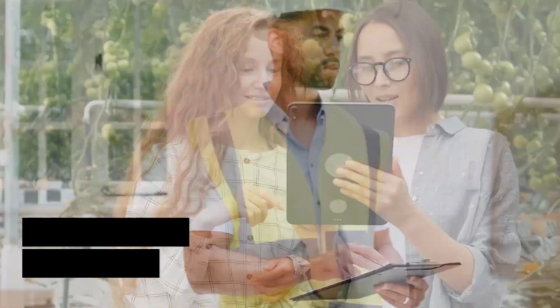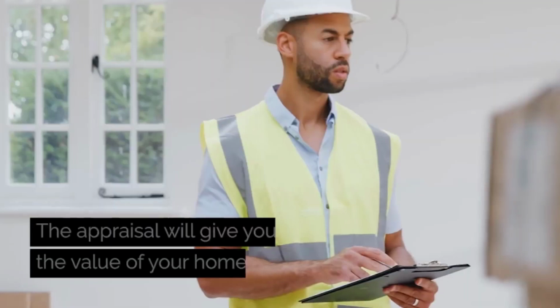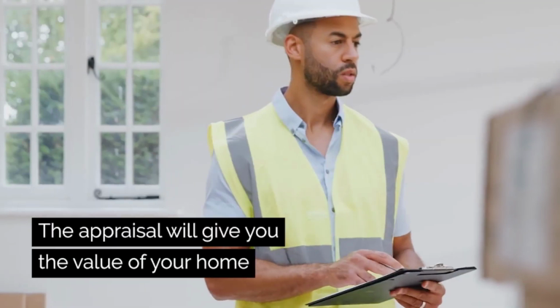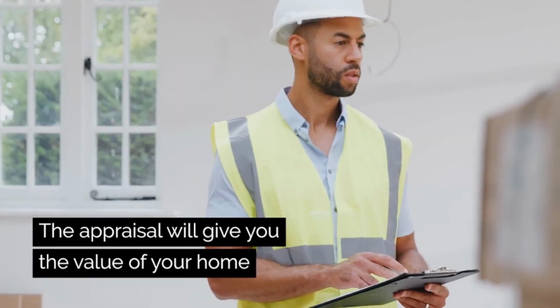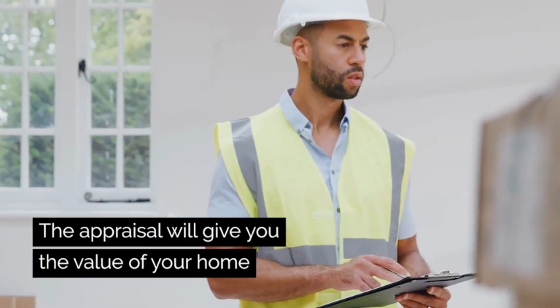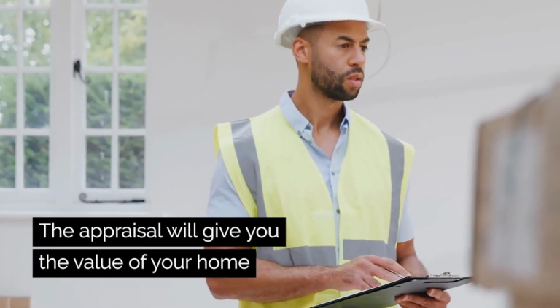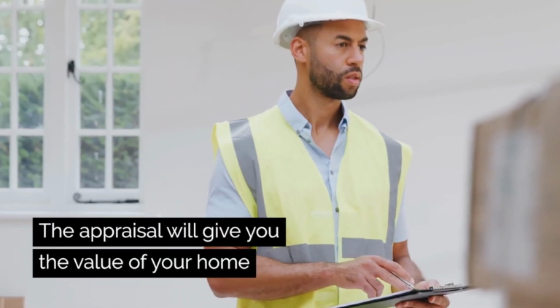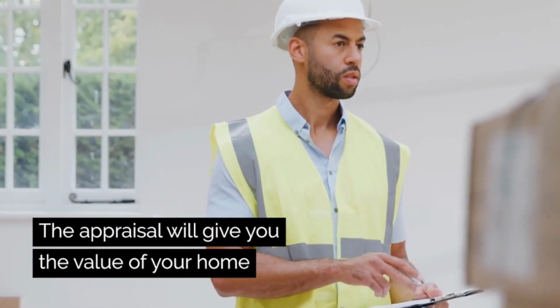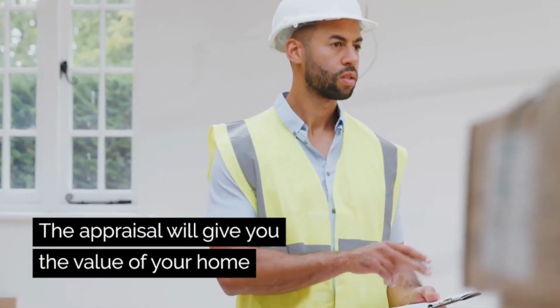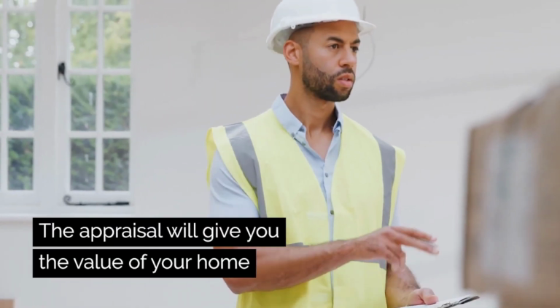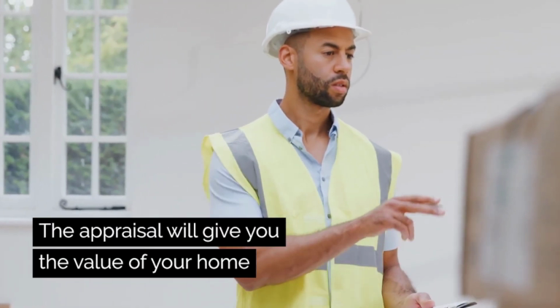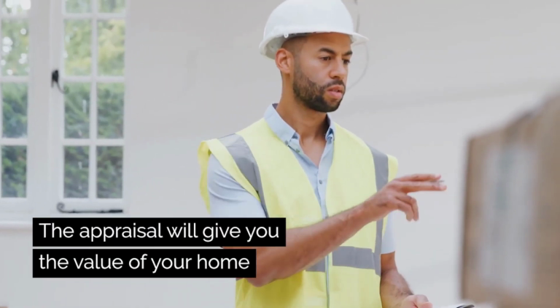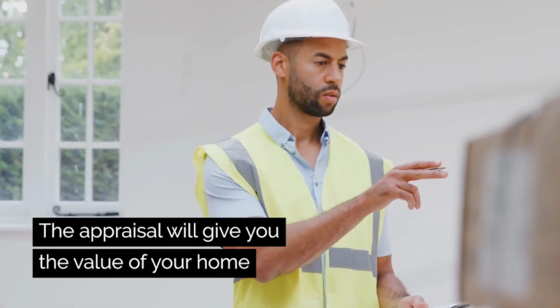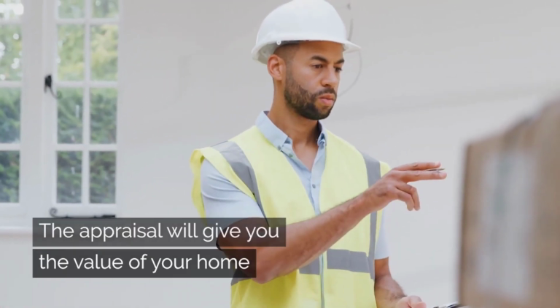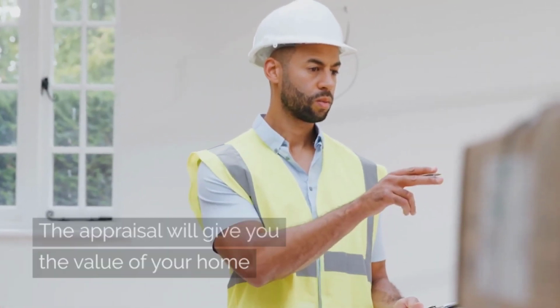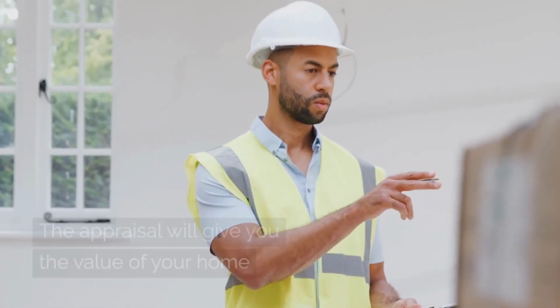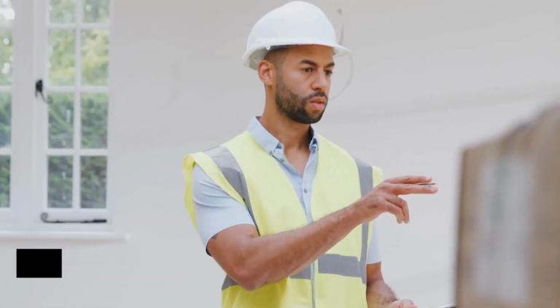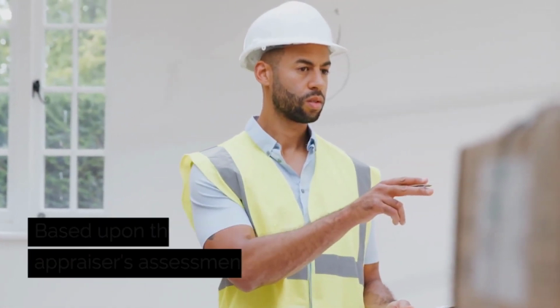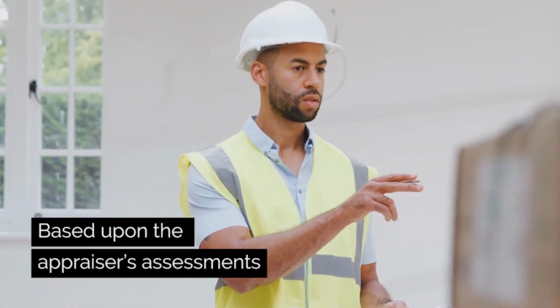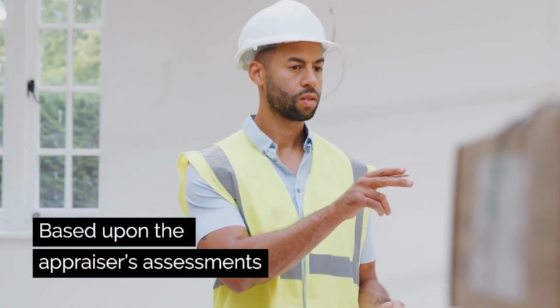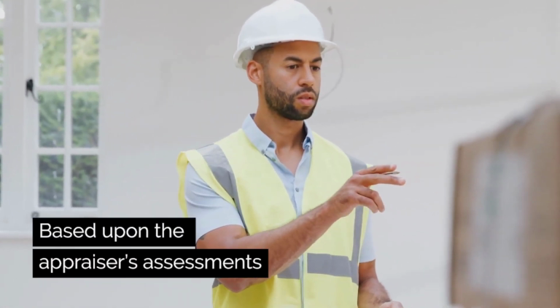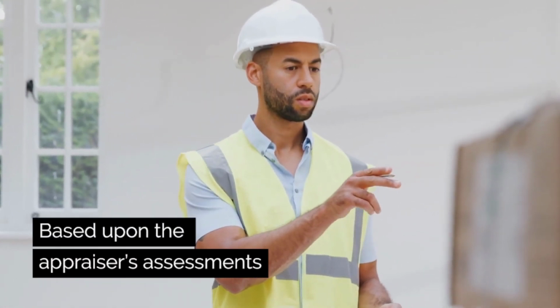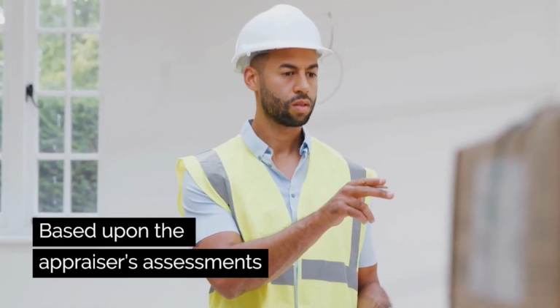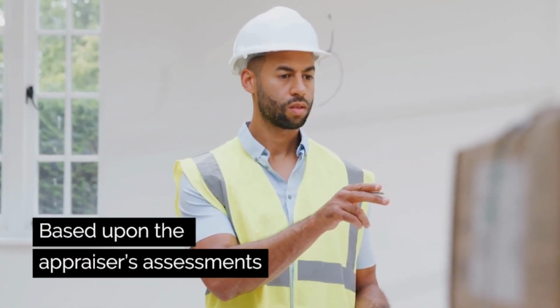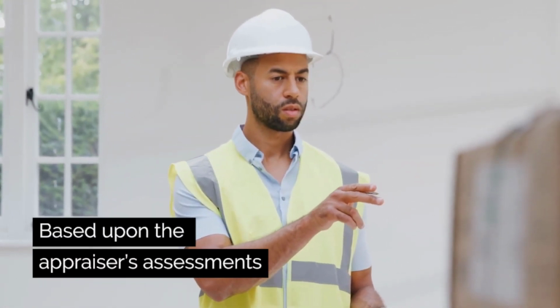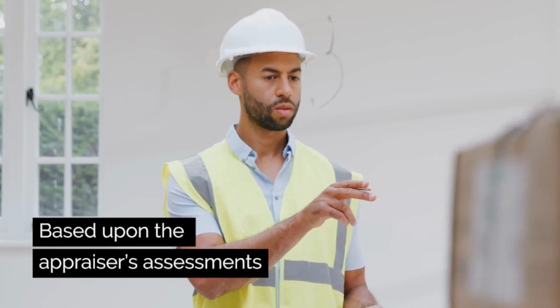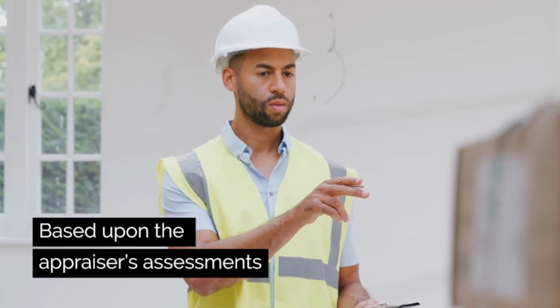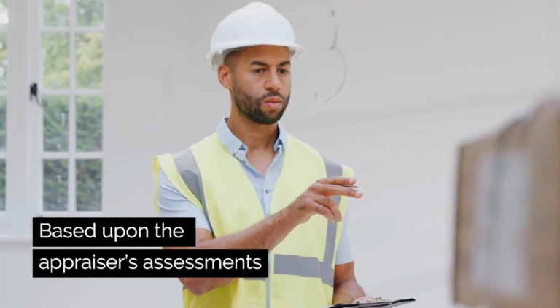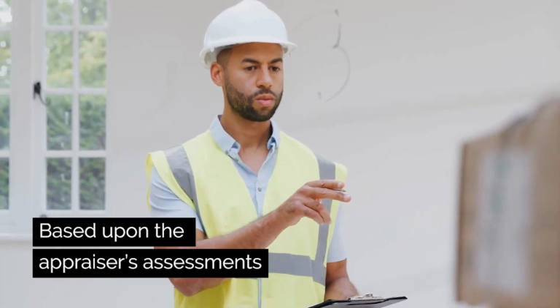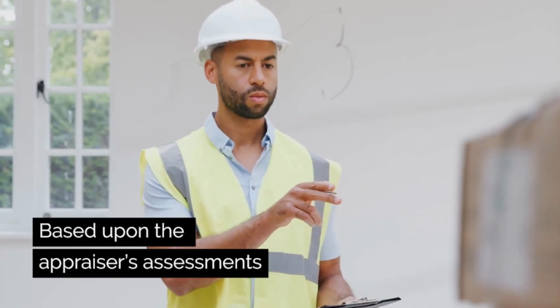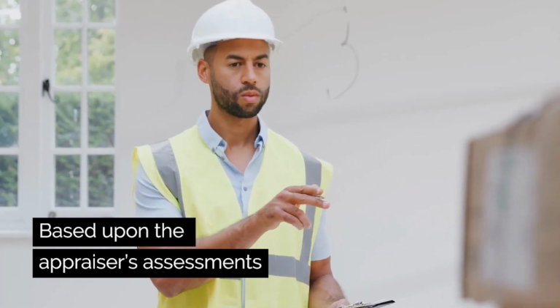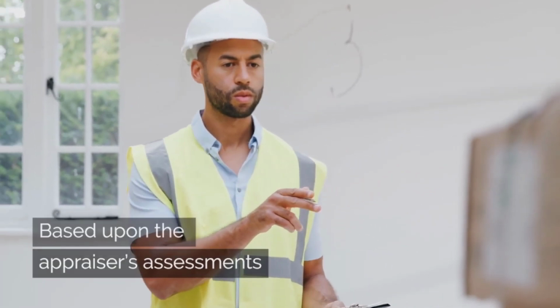Once you have given your intent to proceed, your lender will order your appraisal. The appraisal will give you the value of your home based upon the appraiser's assessment.